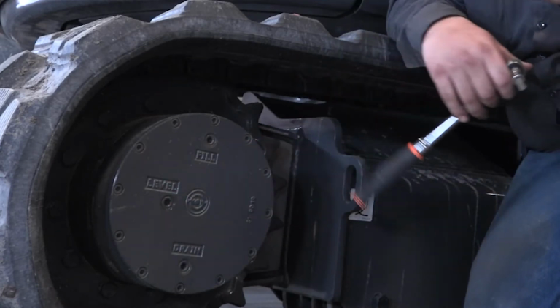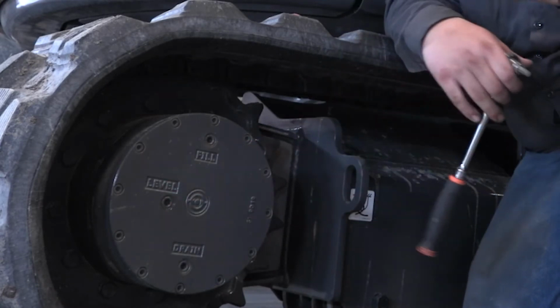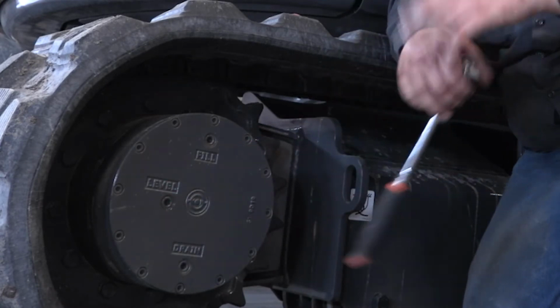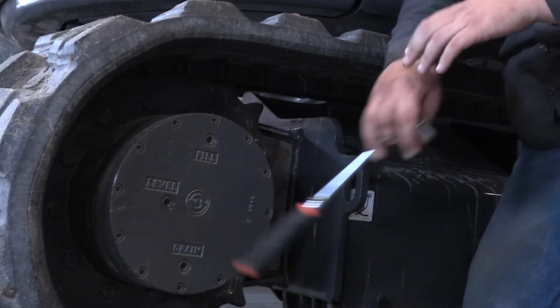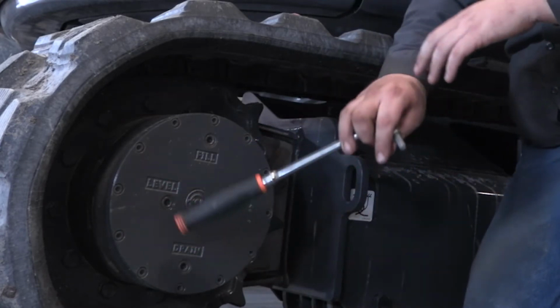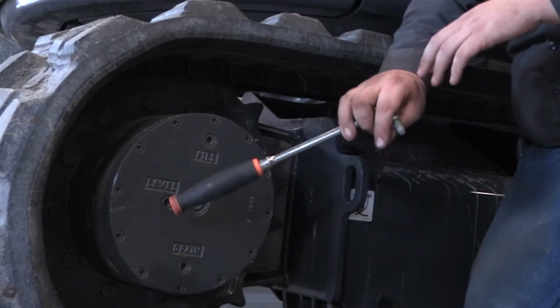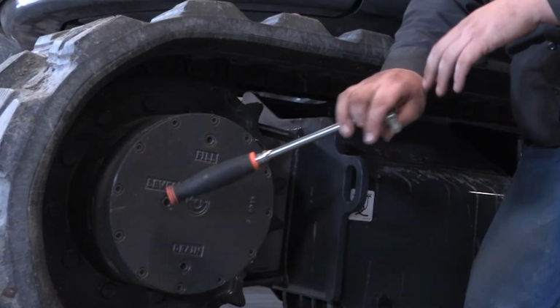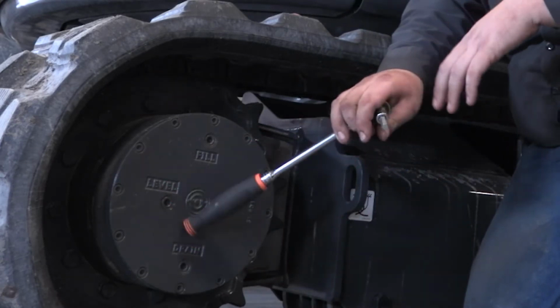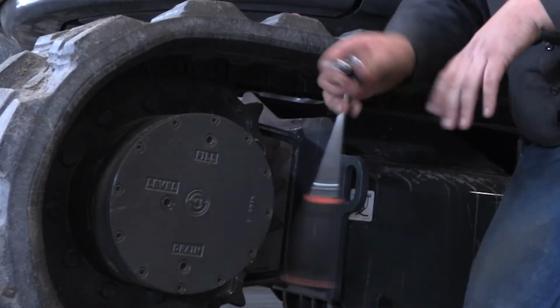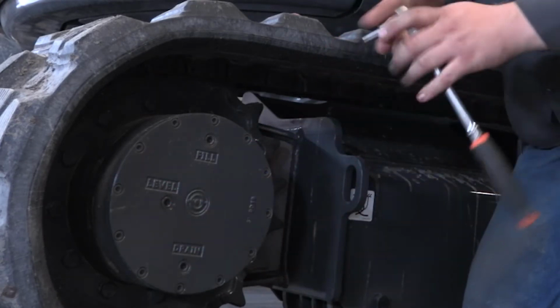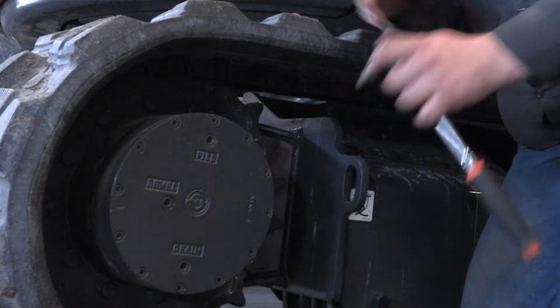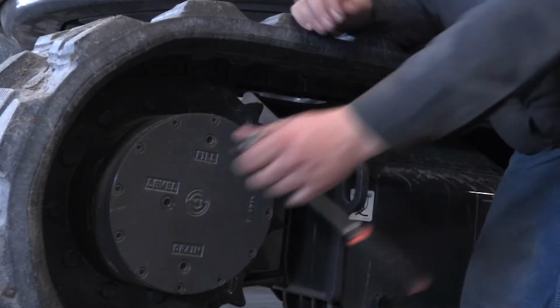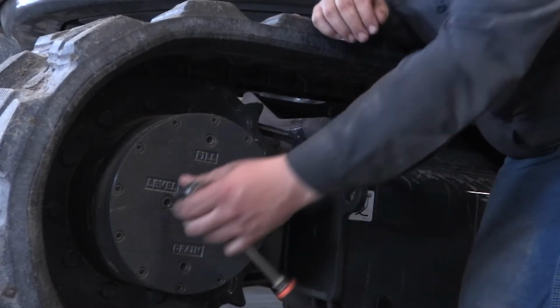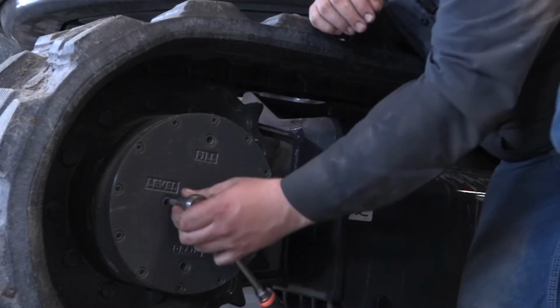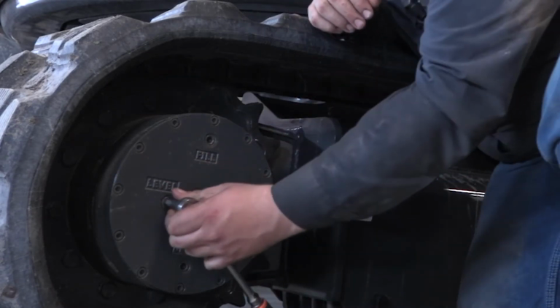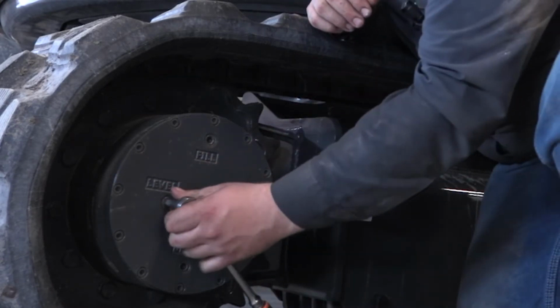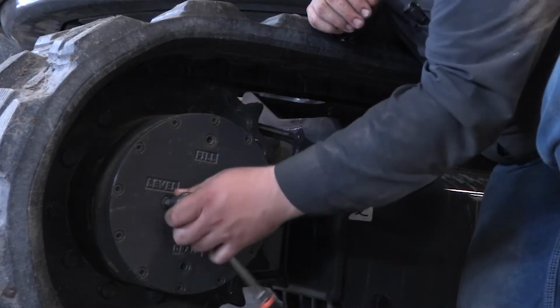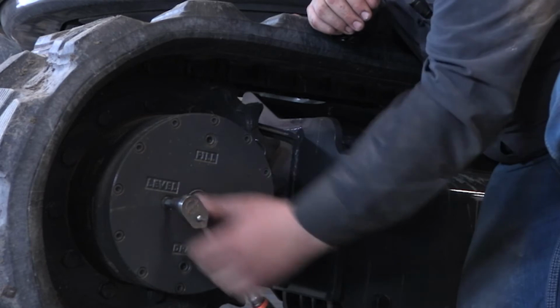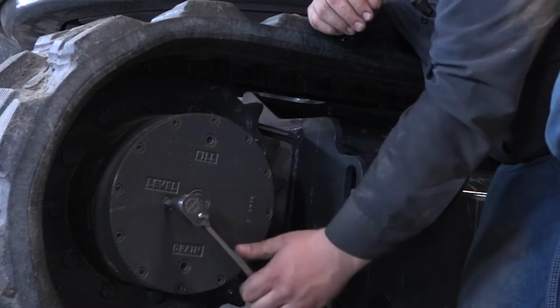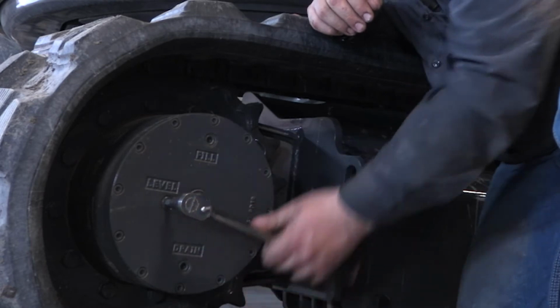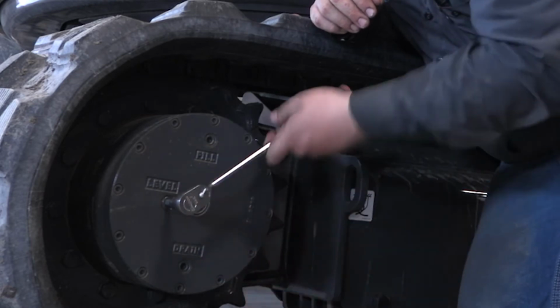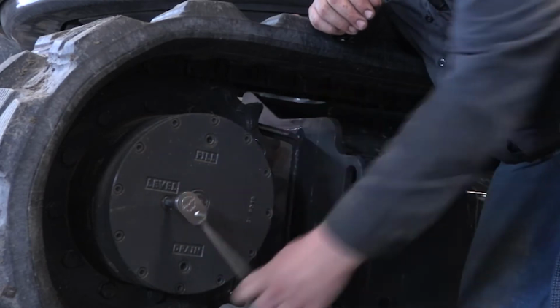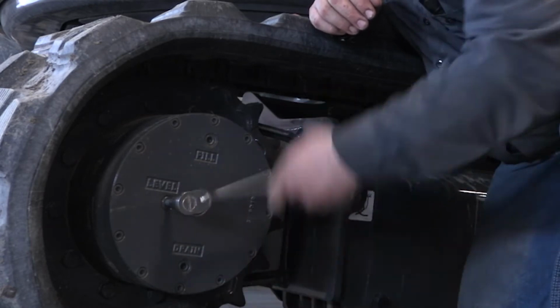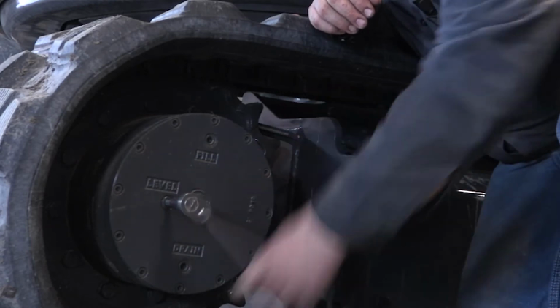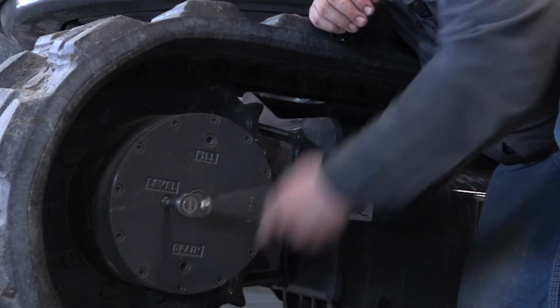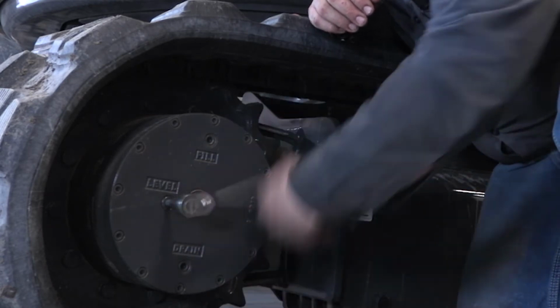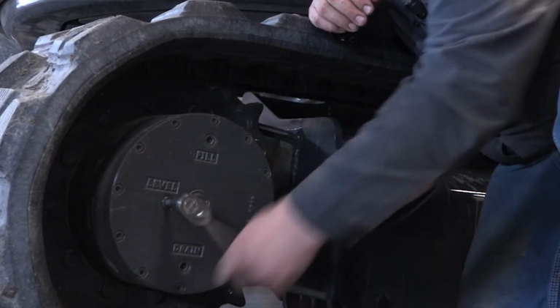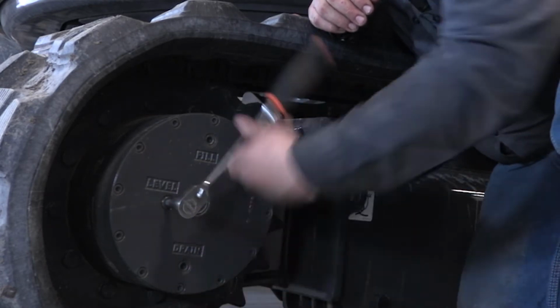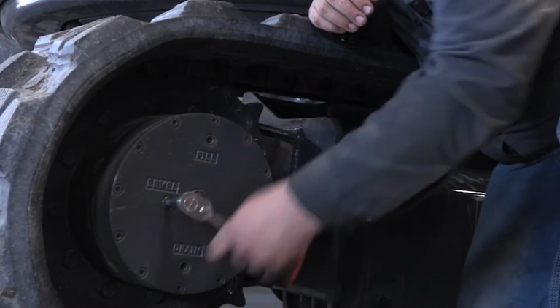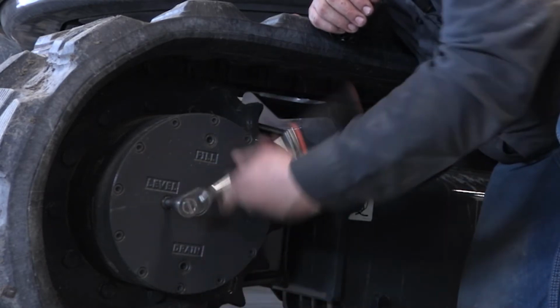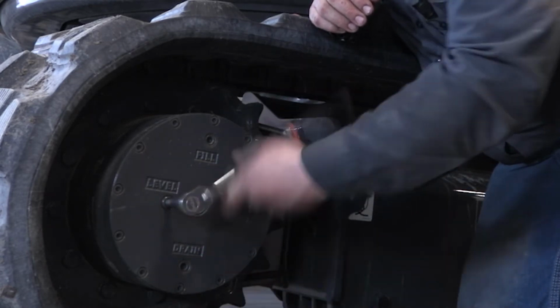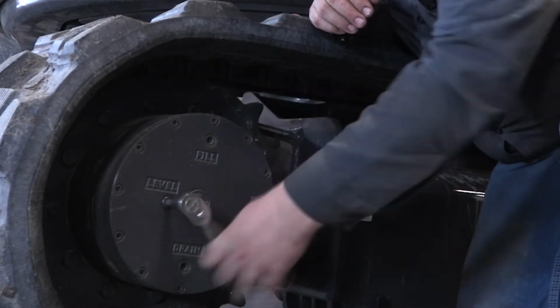Park the machine where this is in the middle. You just take your eight millimeter Allen socket and loosen this up.